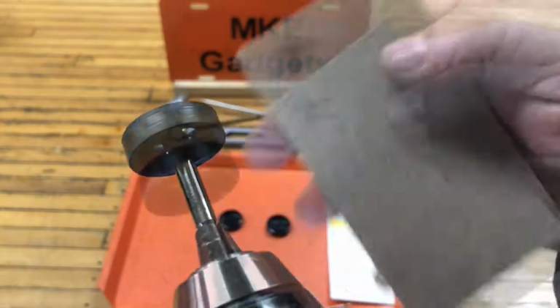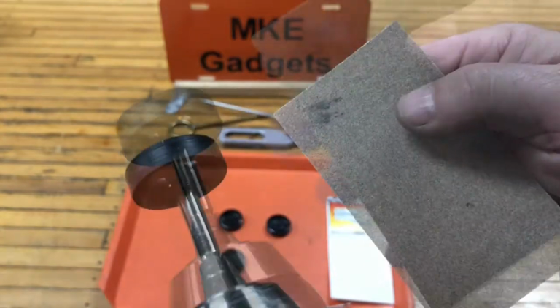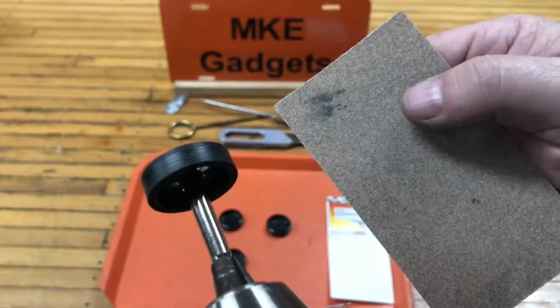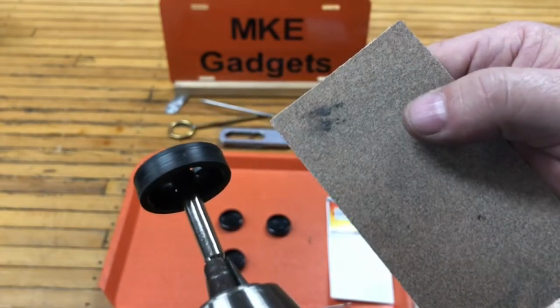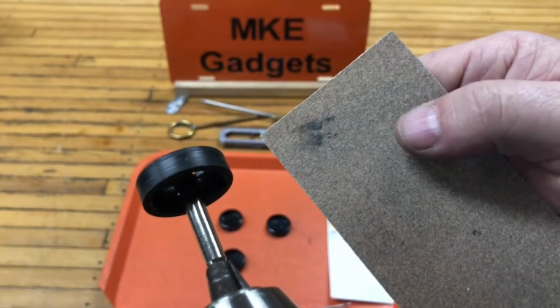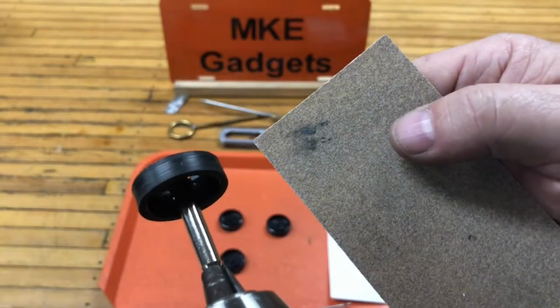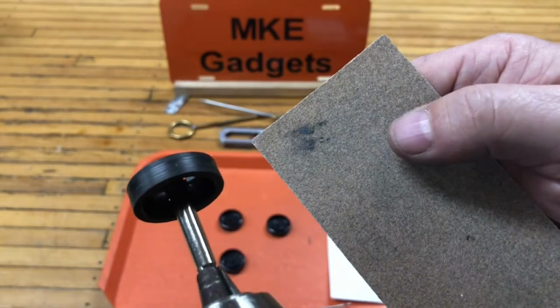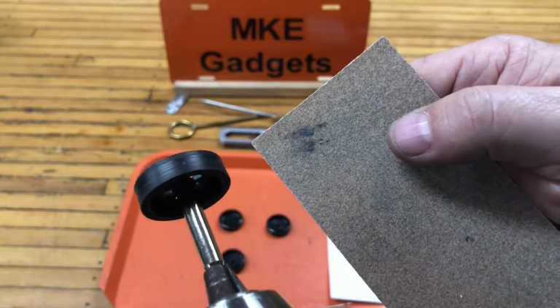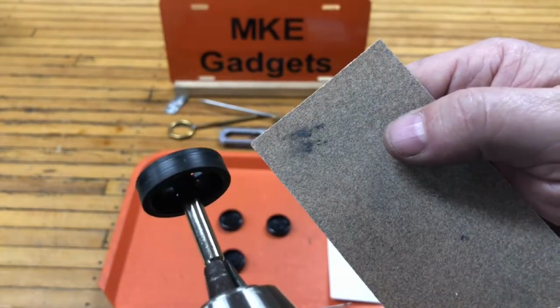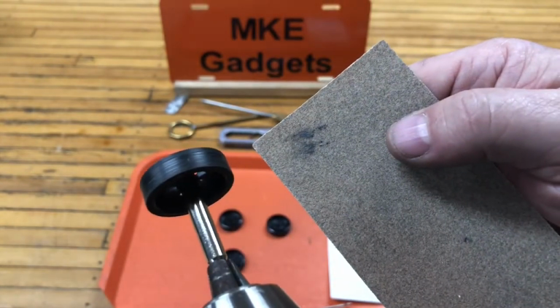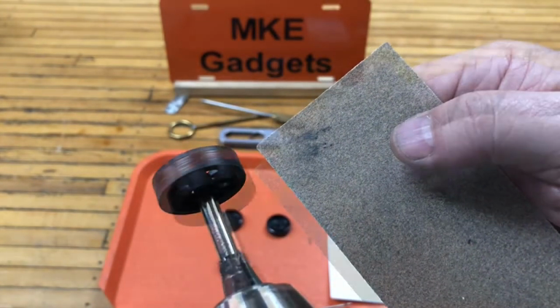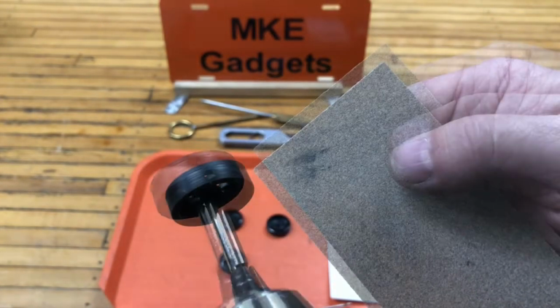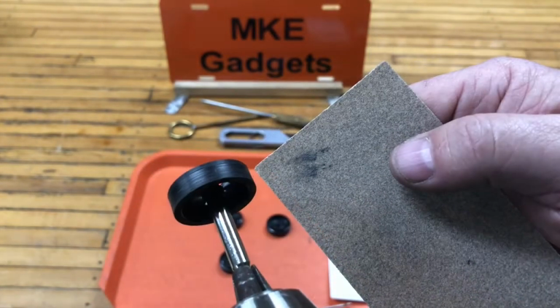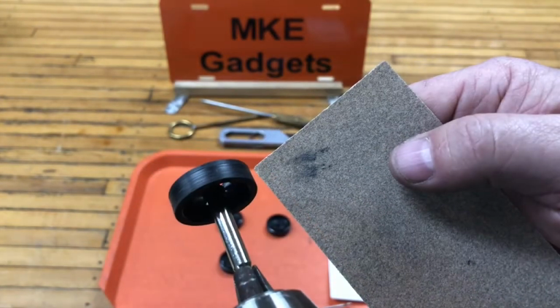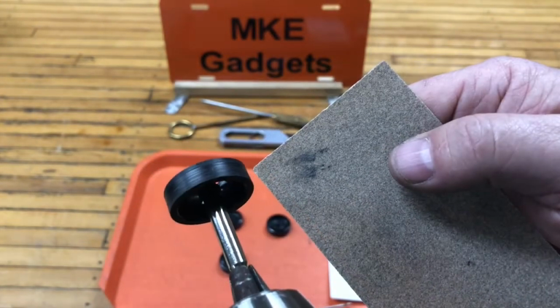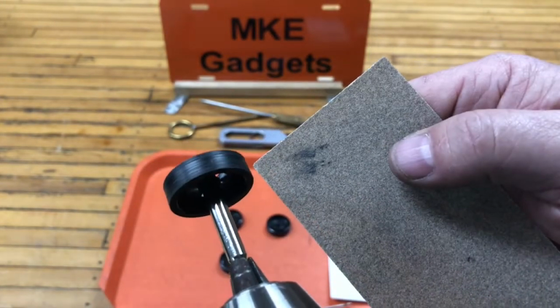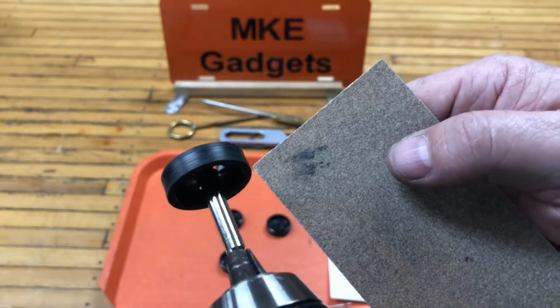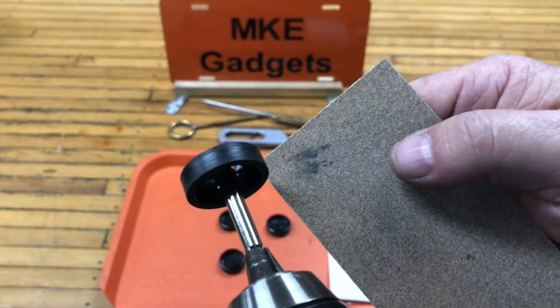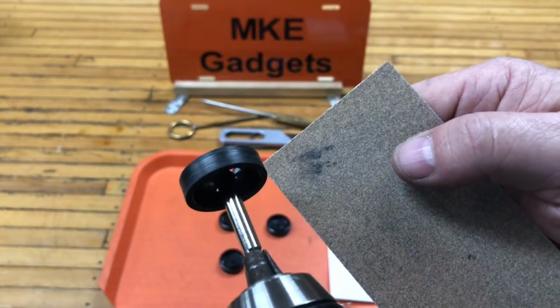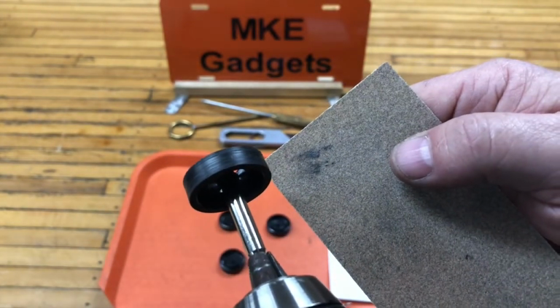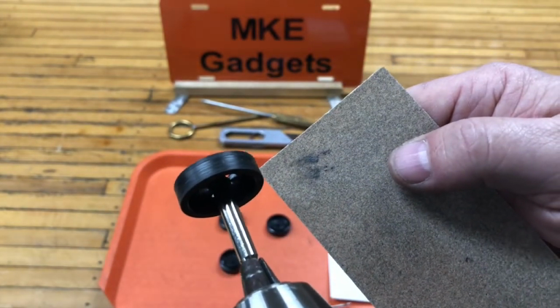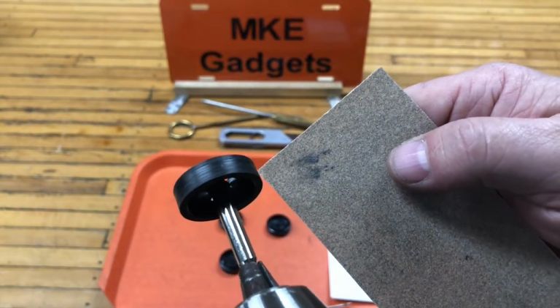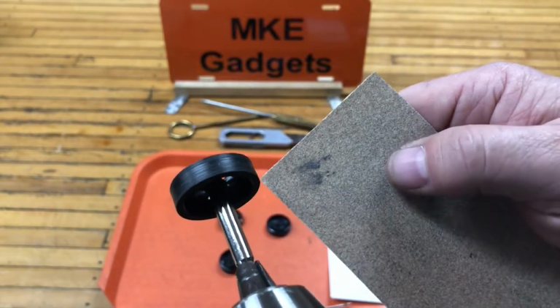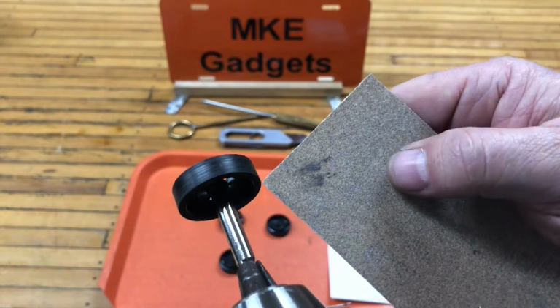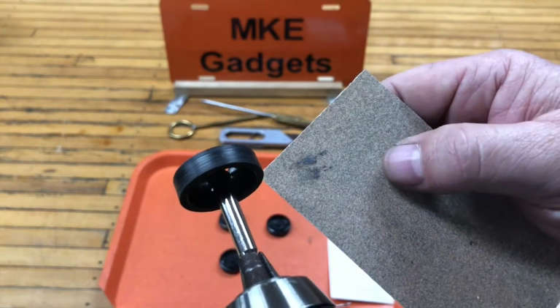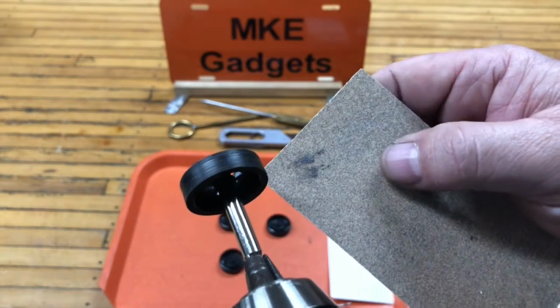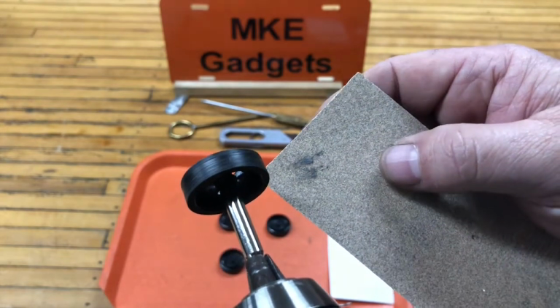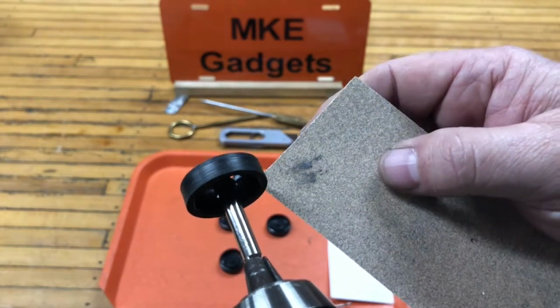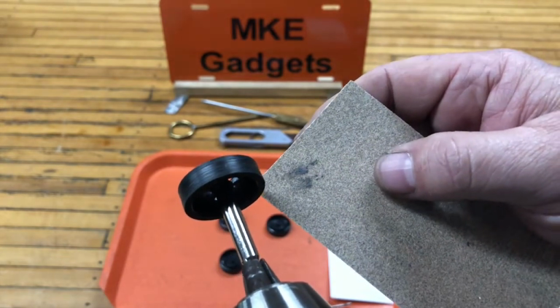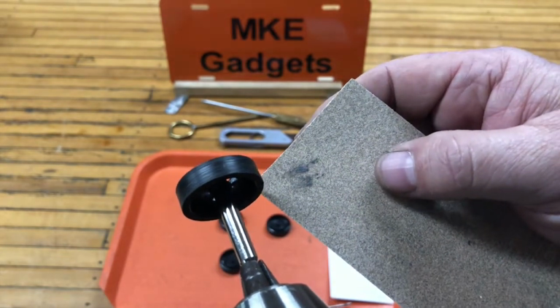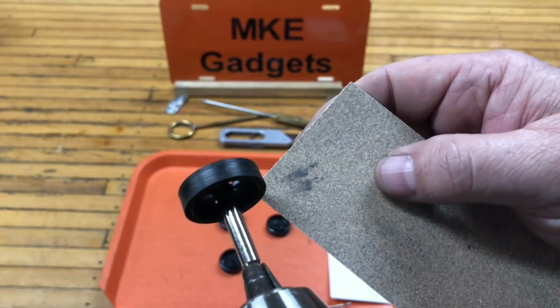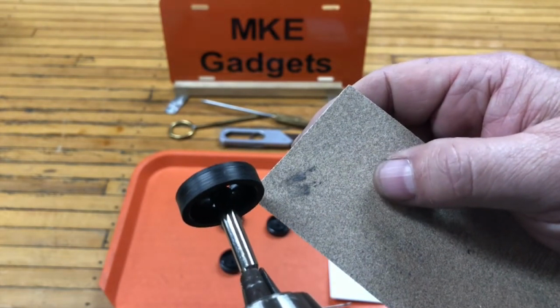So you try to true up the wheel the best you can. But I have a better way of doing it. For that, let's go over to the lathe.